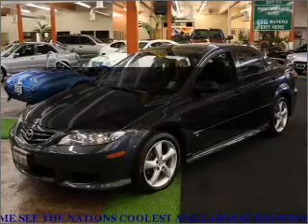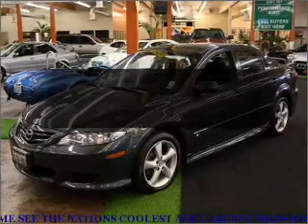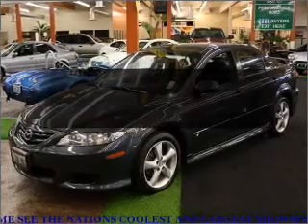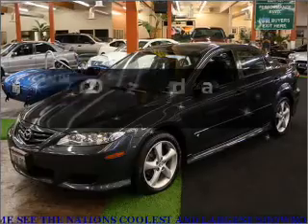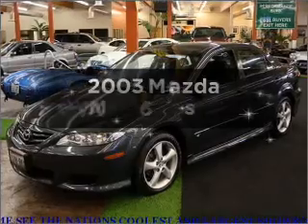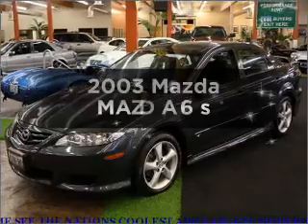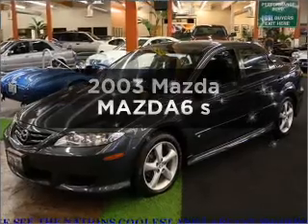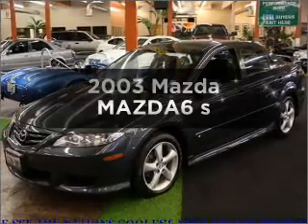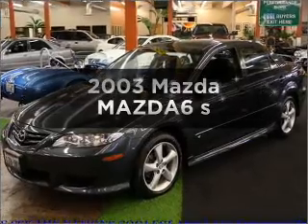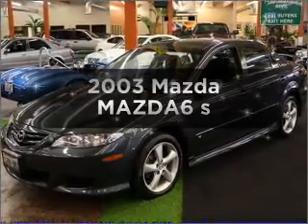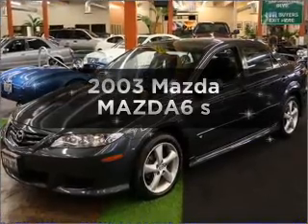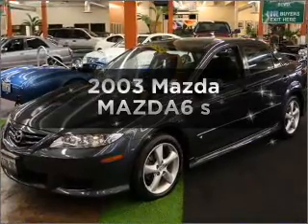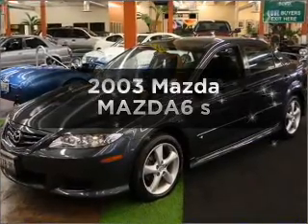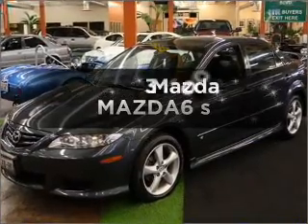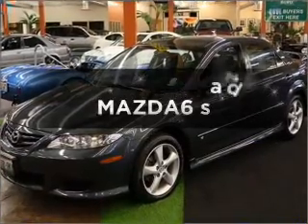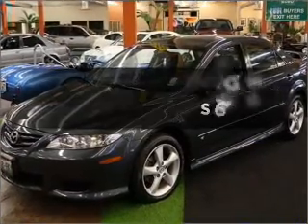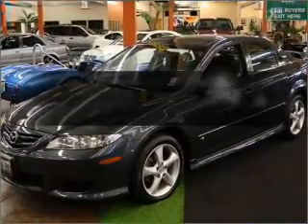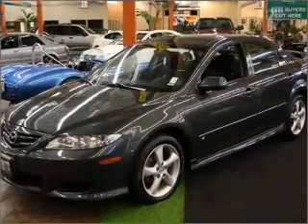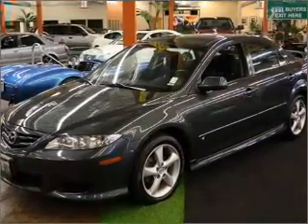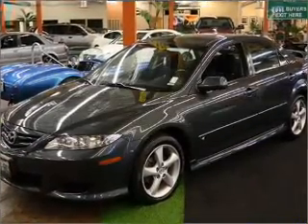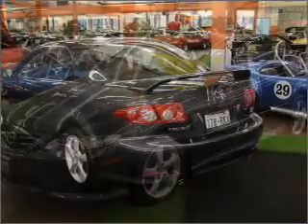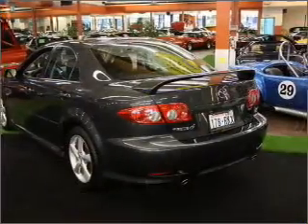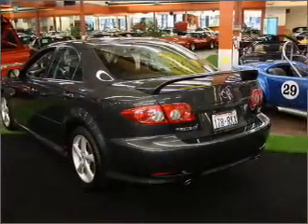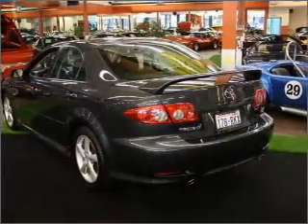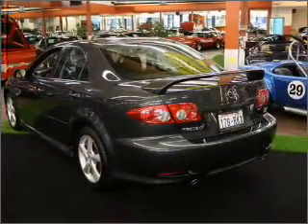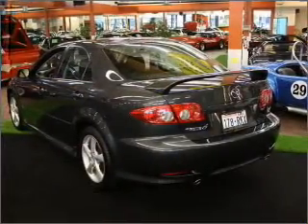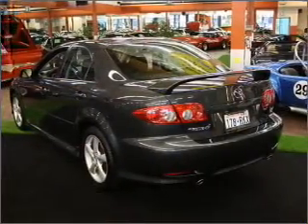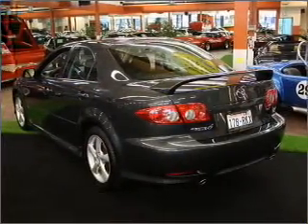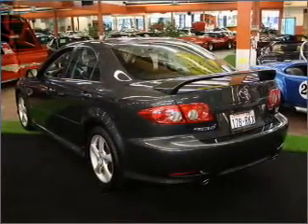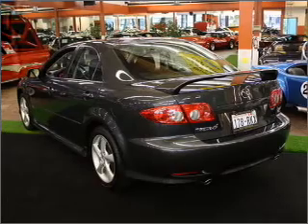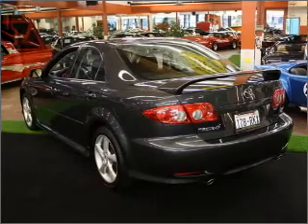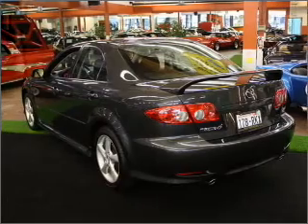Check out this 2003 Mazda Mazda 6. Everything you need under one roof with this great vehicle.